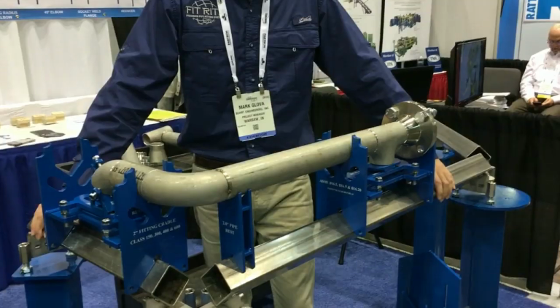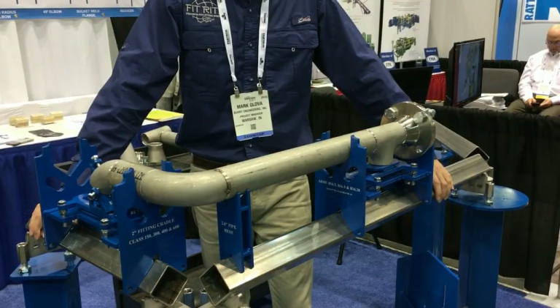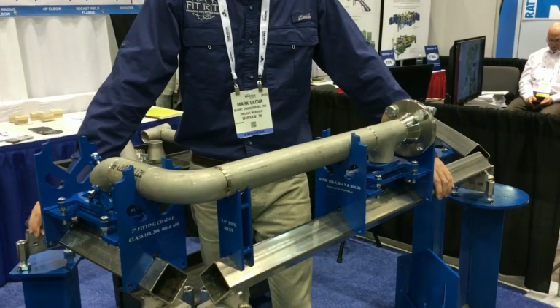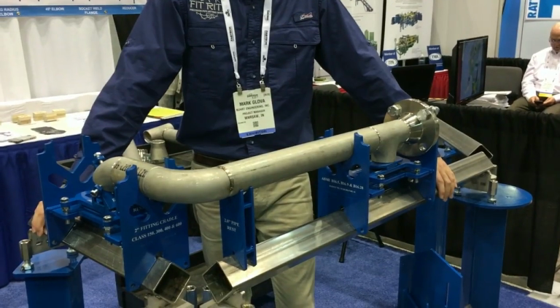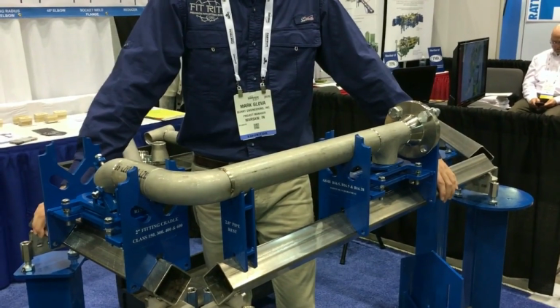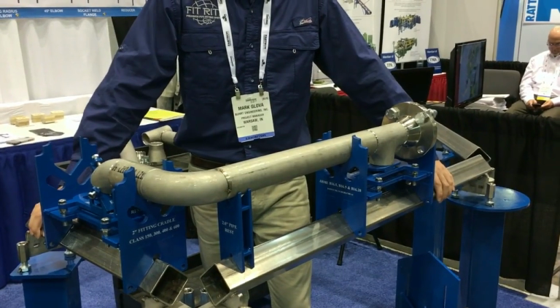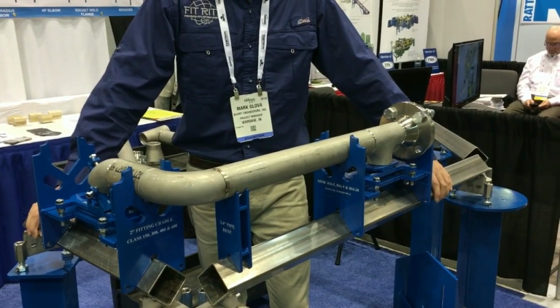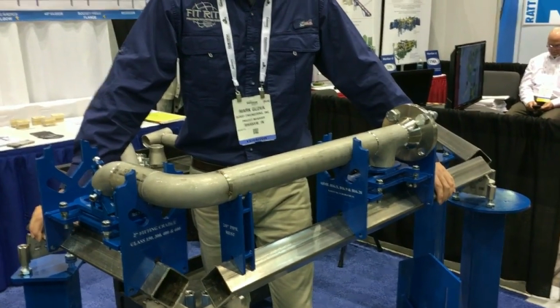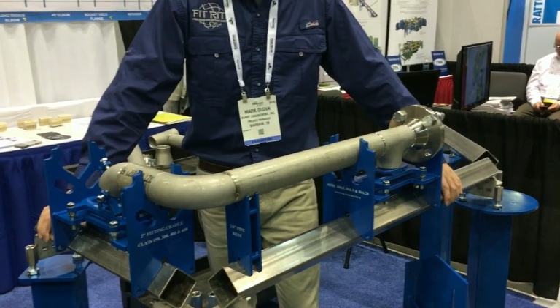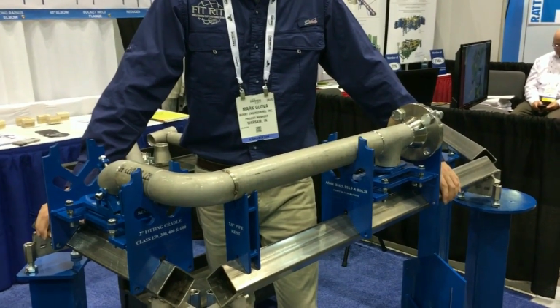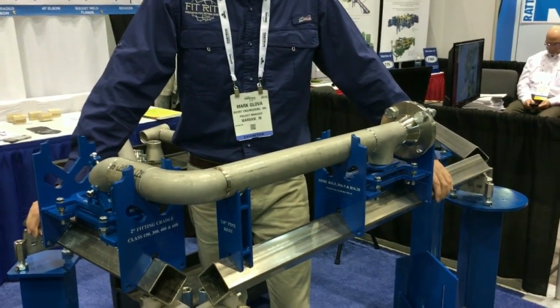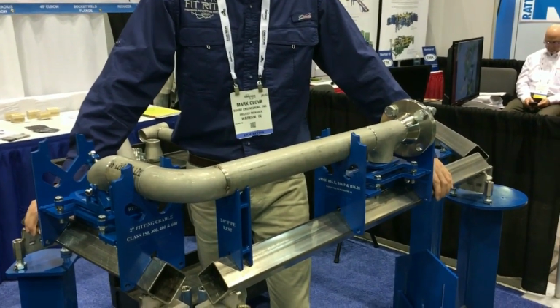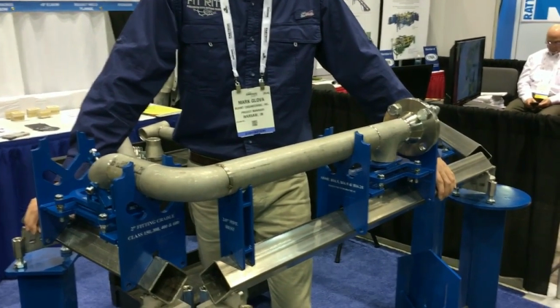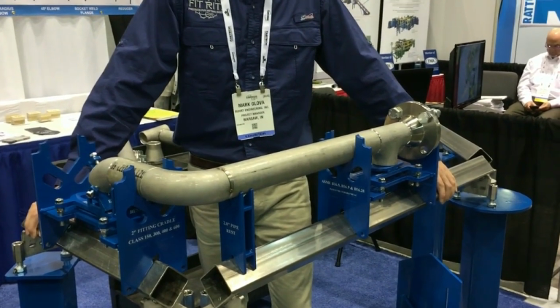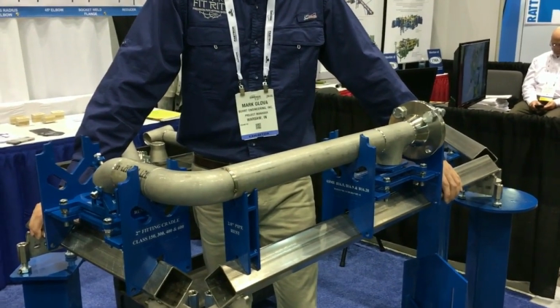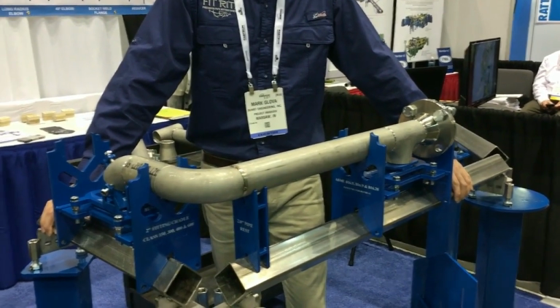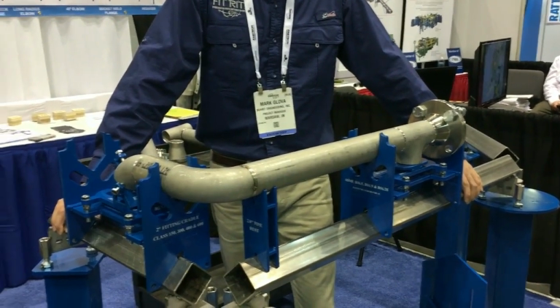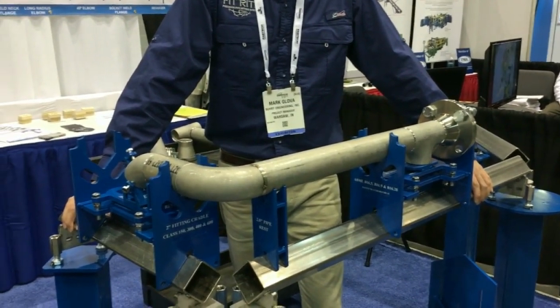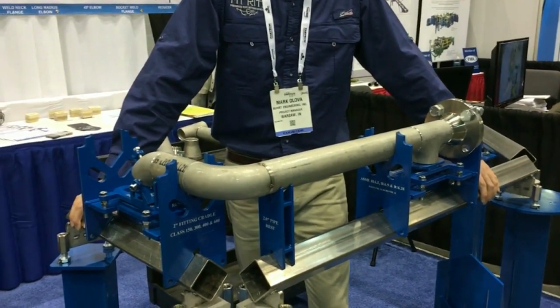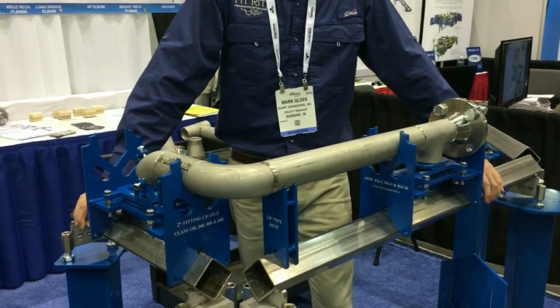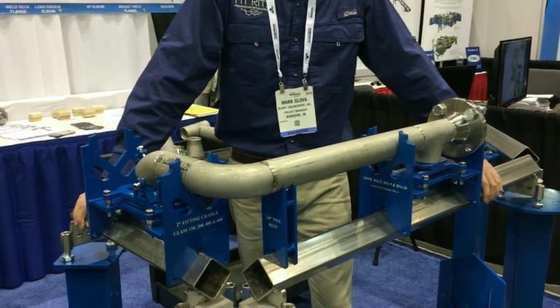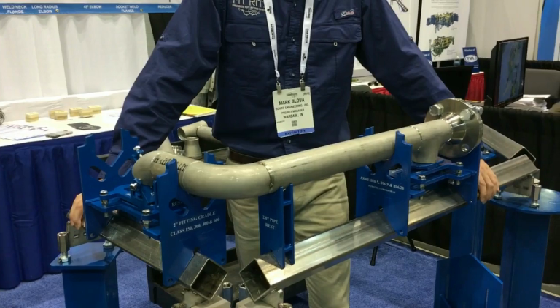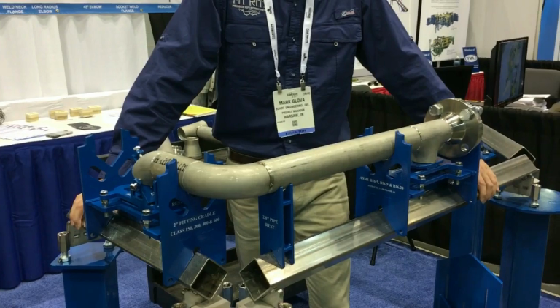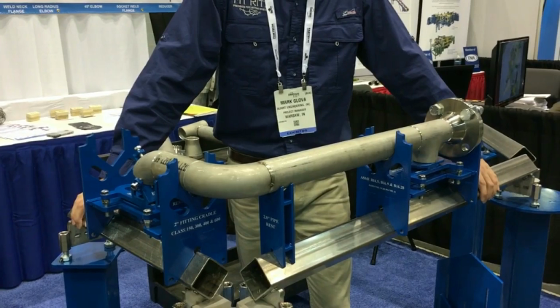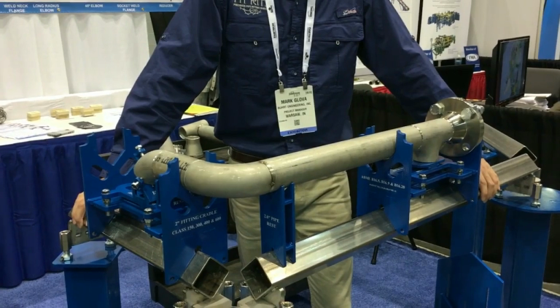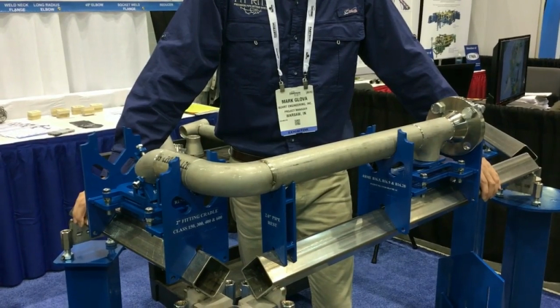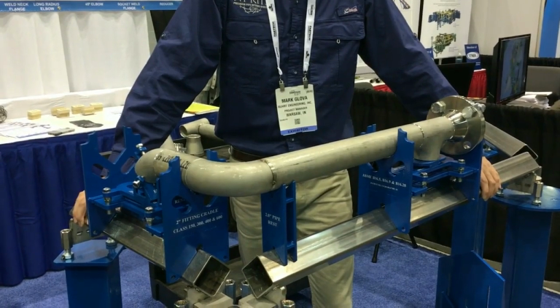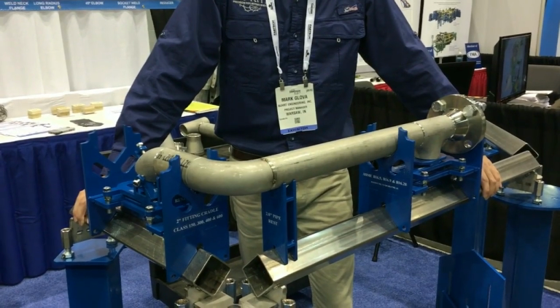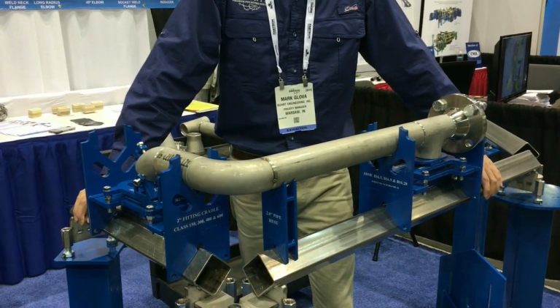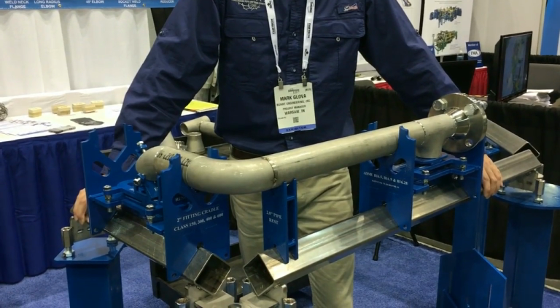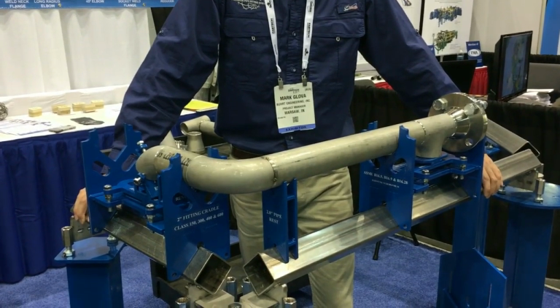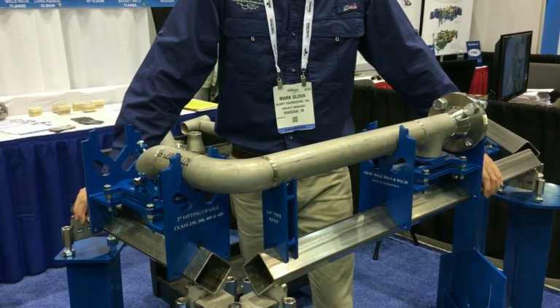Virtually any configuration of fits can be made with the speed and accuracy of FitRite's Precision Pipe Fitting system.